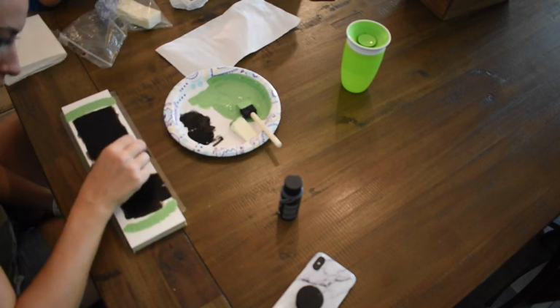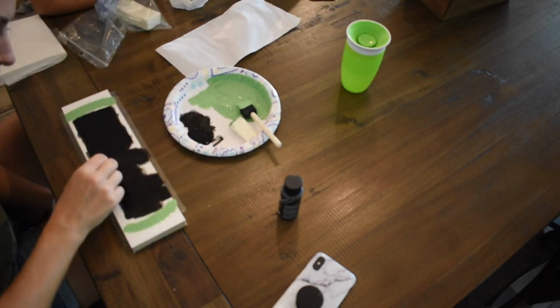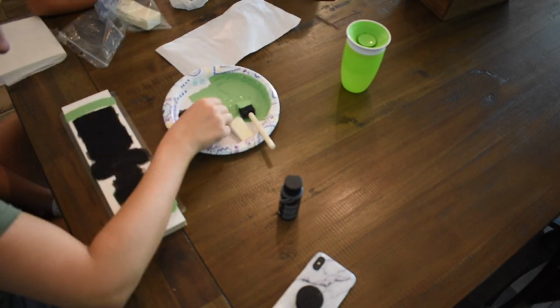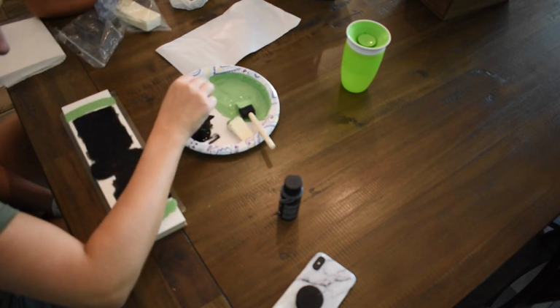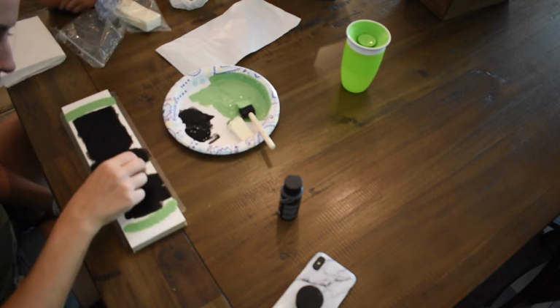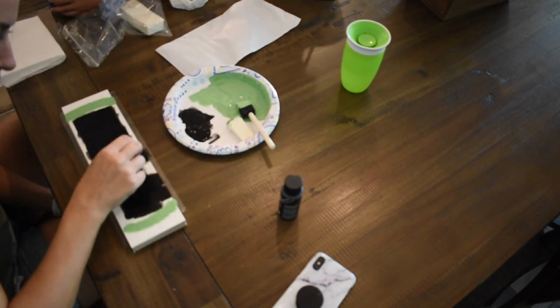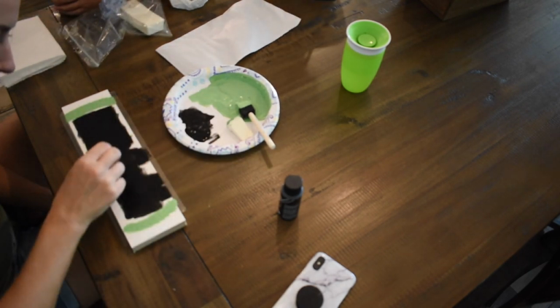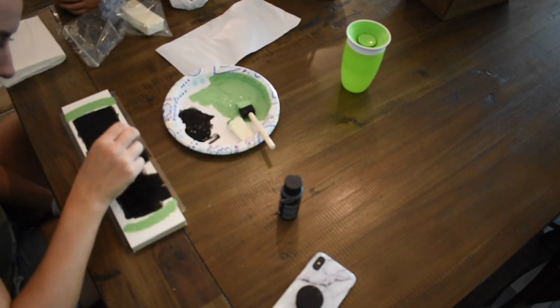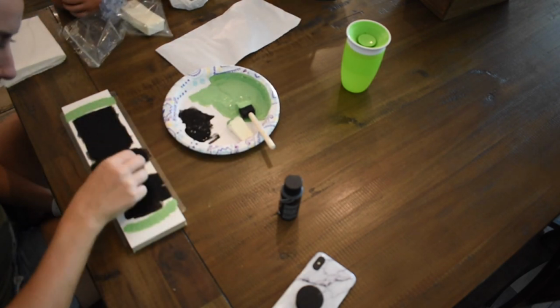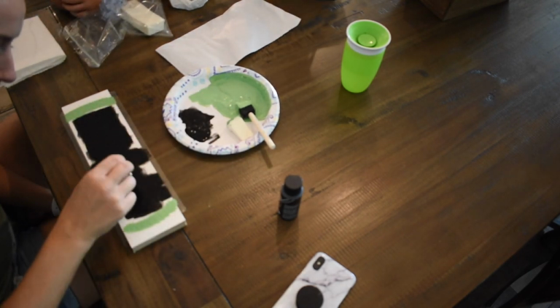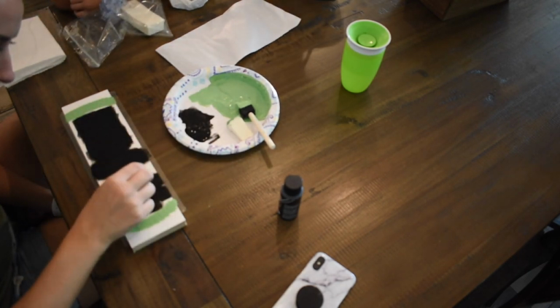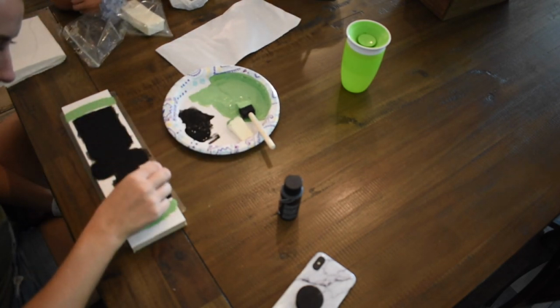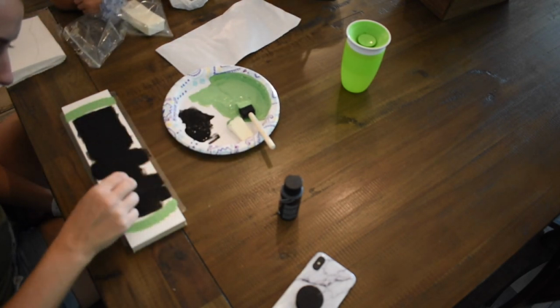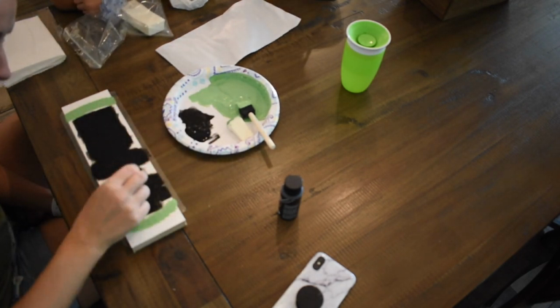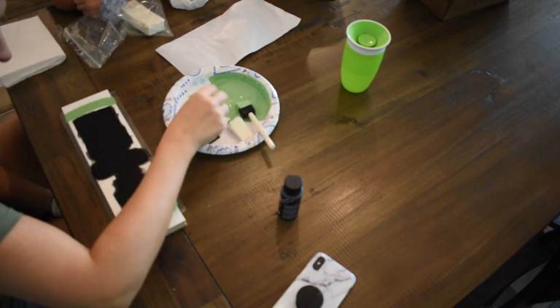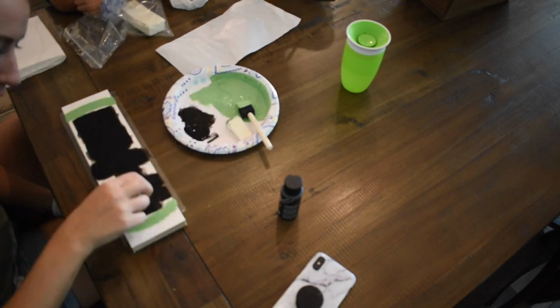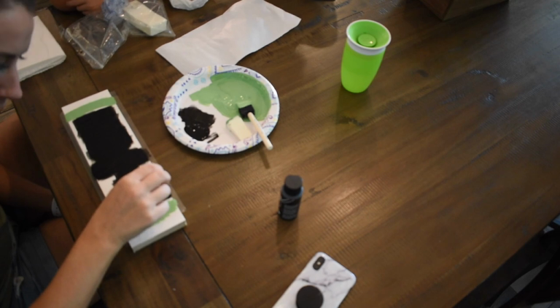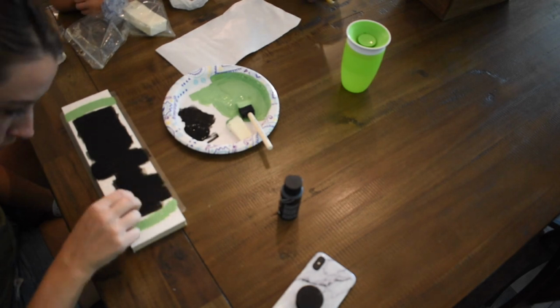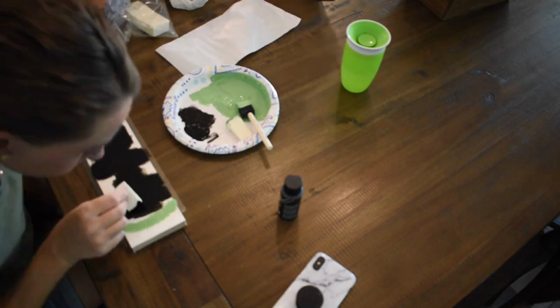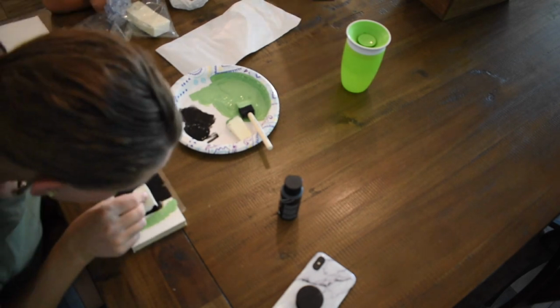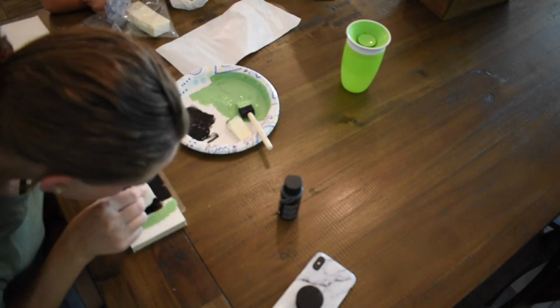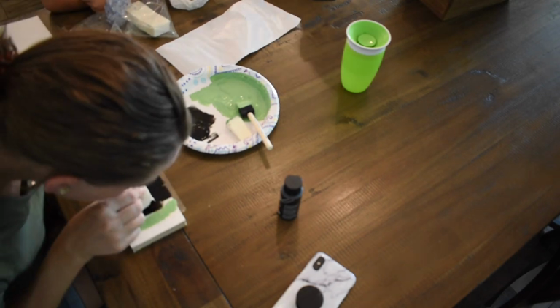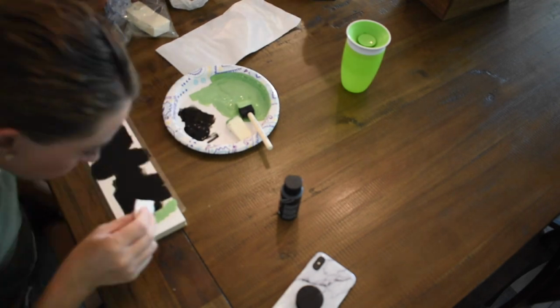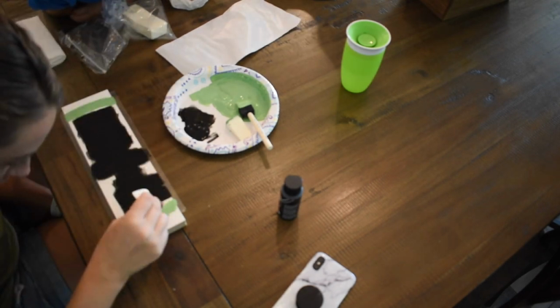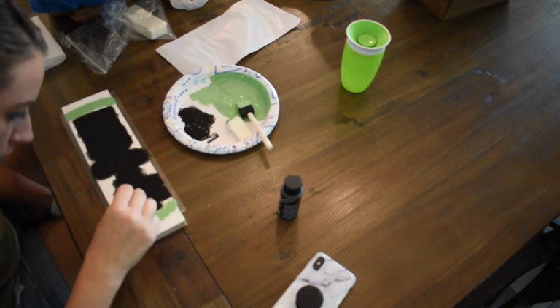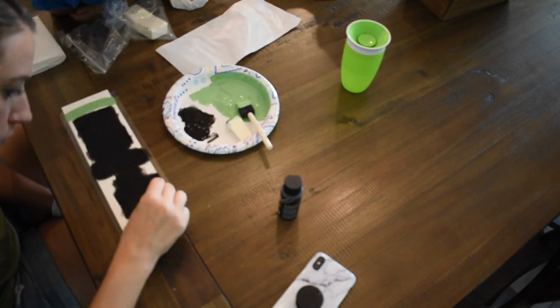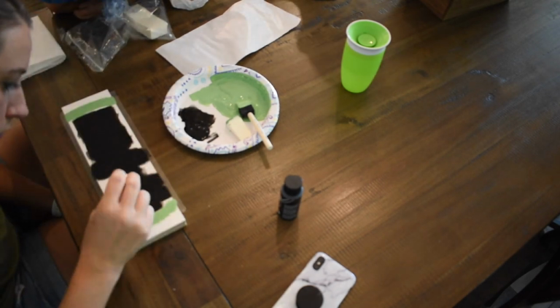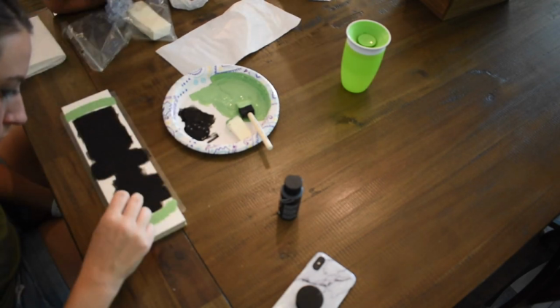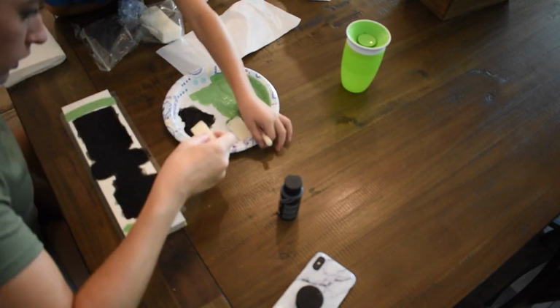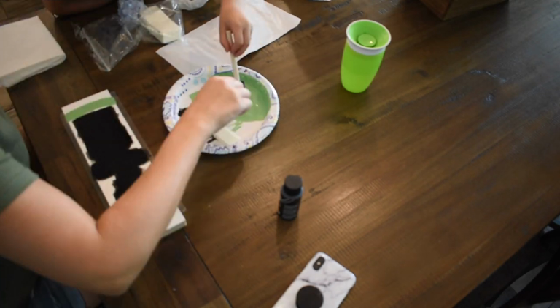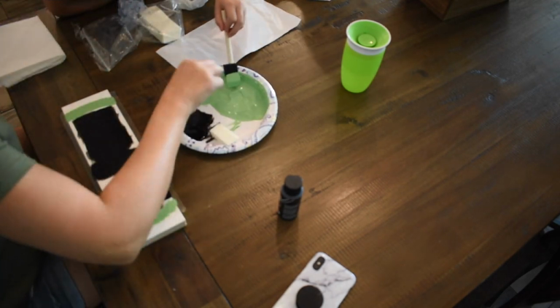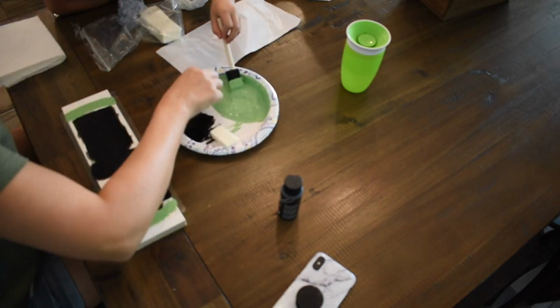I put about three coats of paint on here to get a nice, good coverage so it would show up really well.